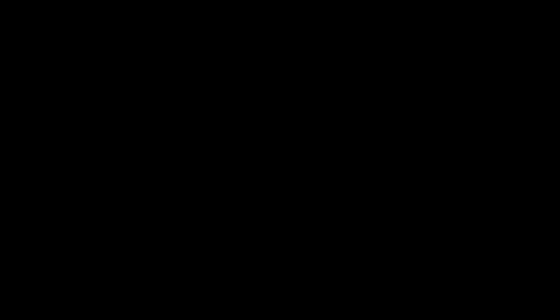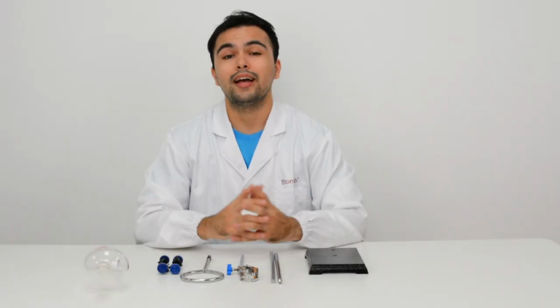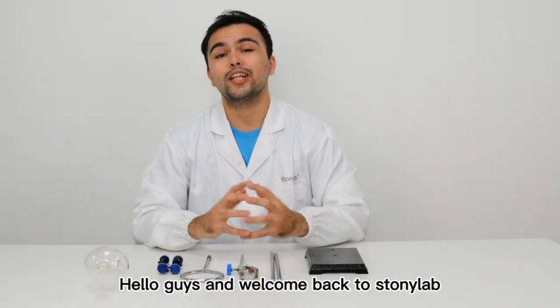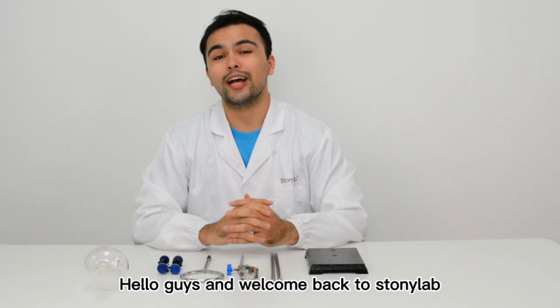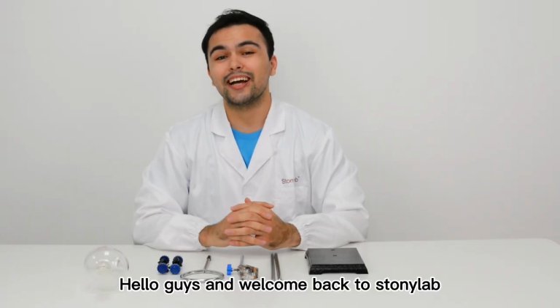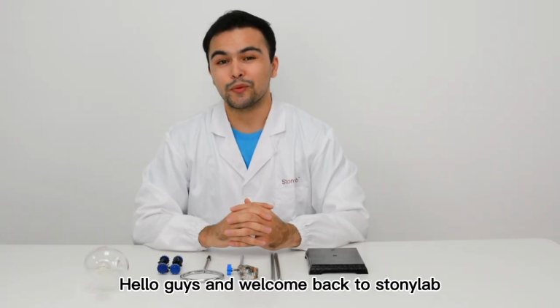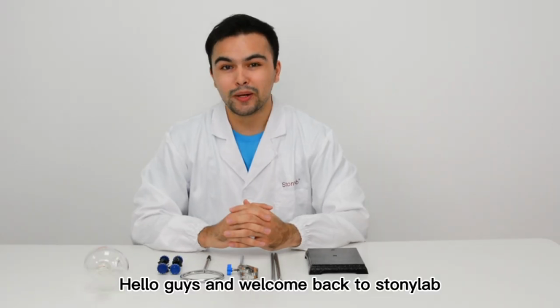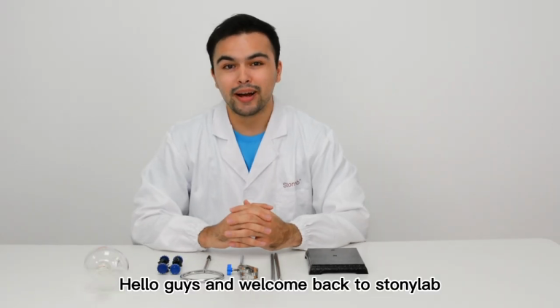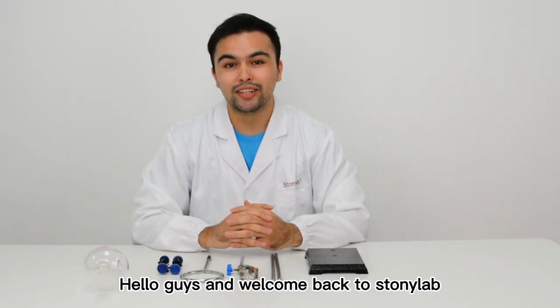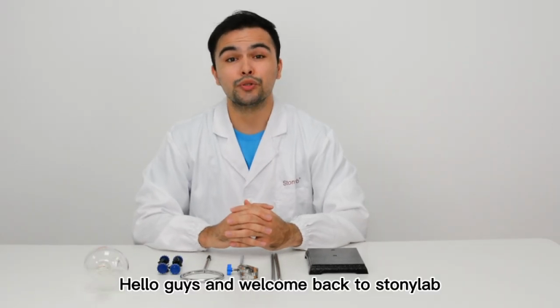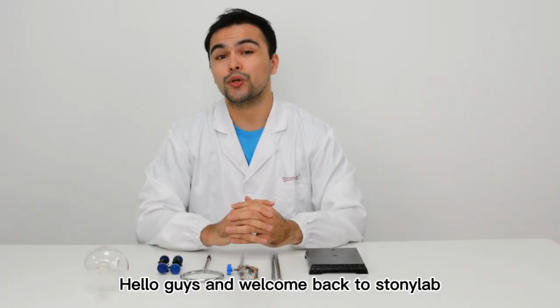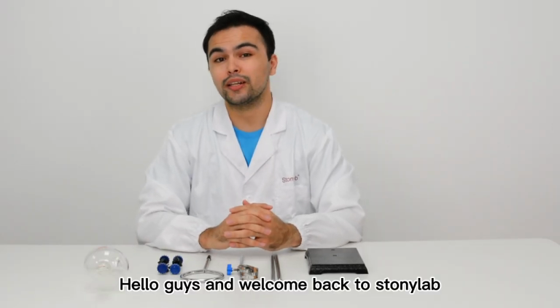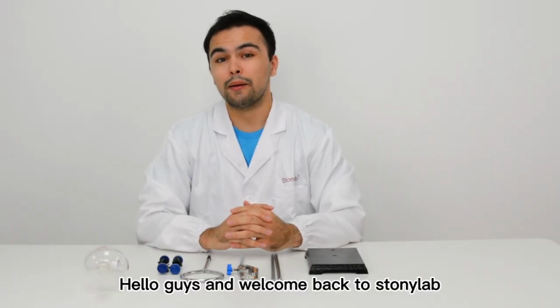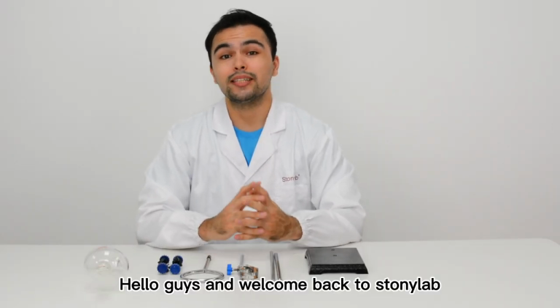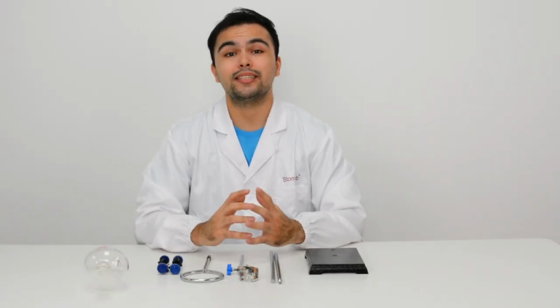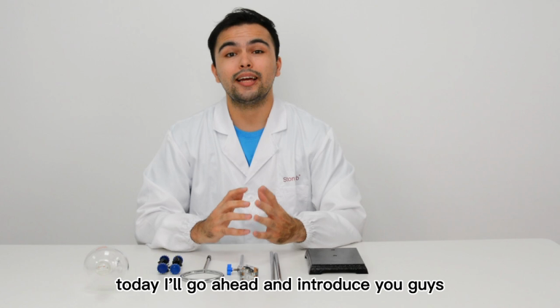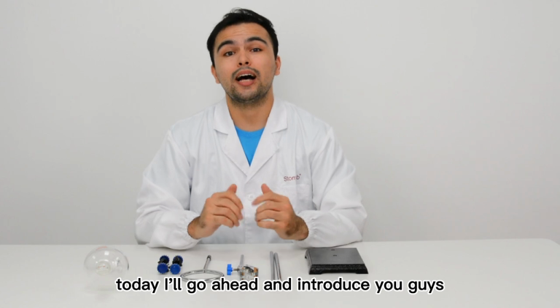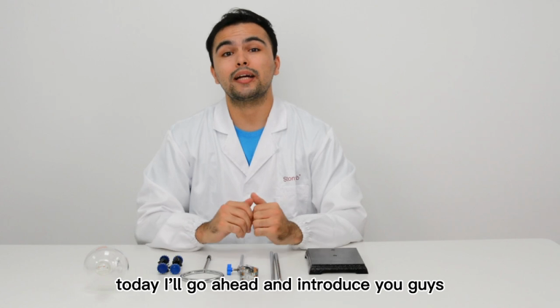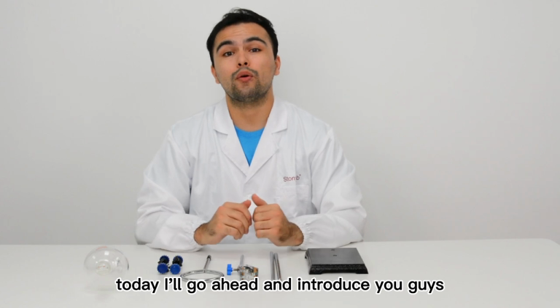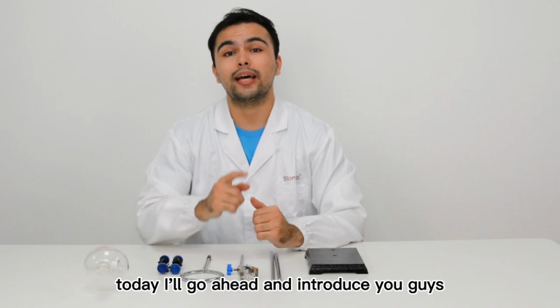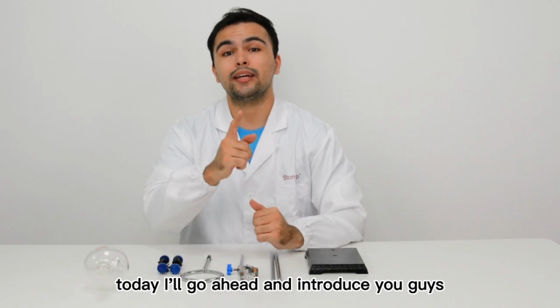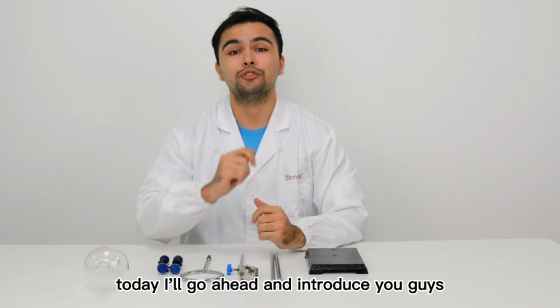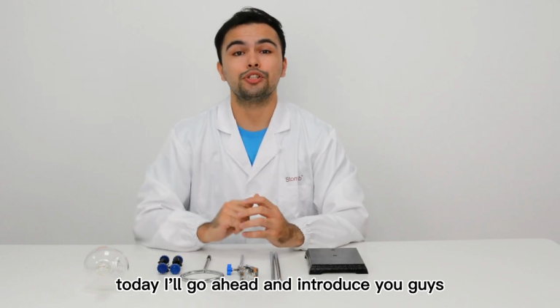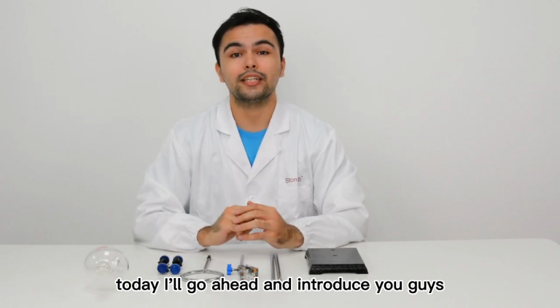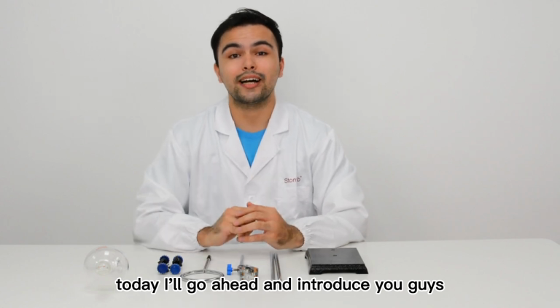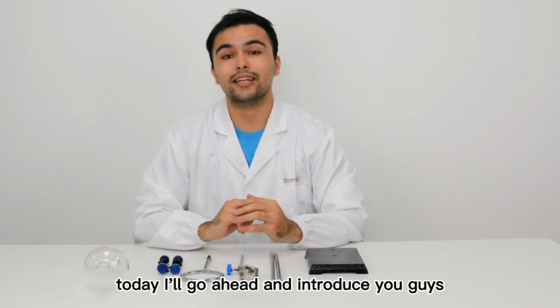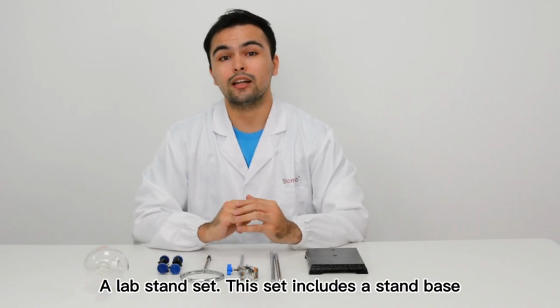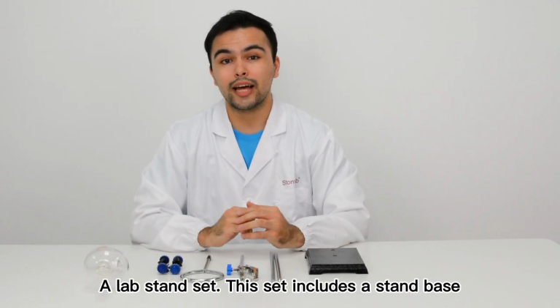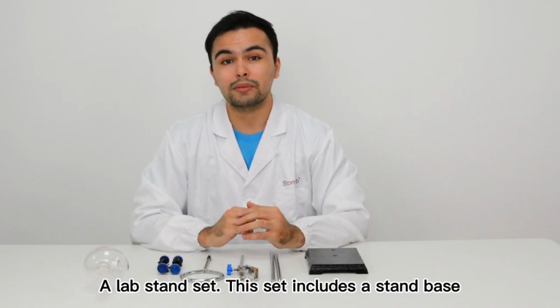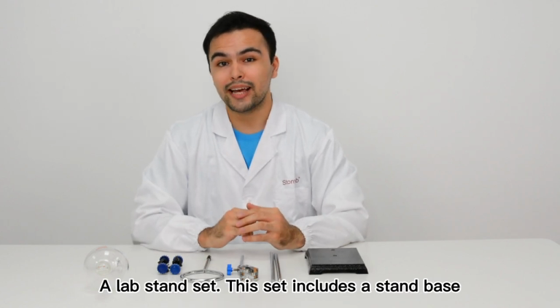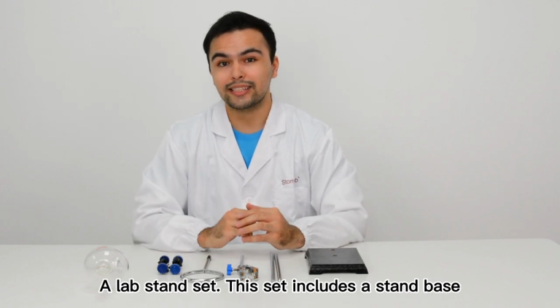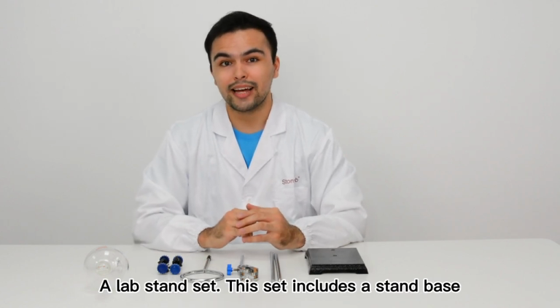Hello guys and welcome back to StonyLab. Today I'm going to go ahead and introduce you guys a lab stand set.